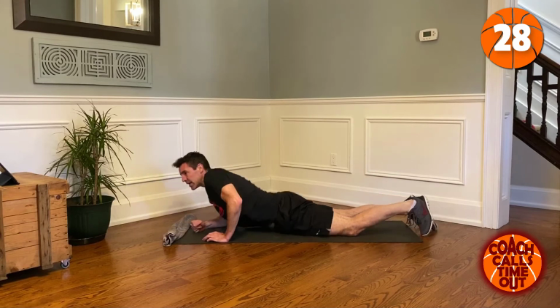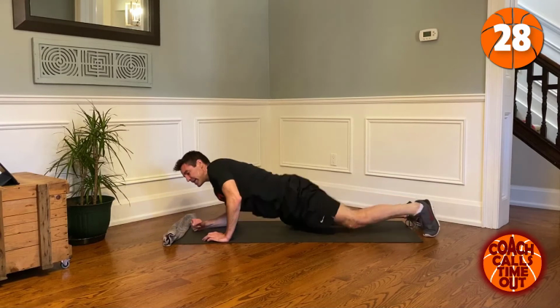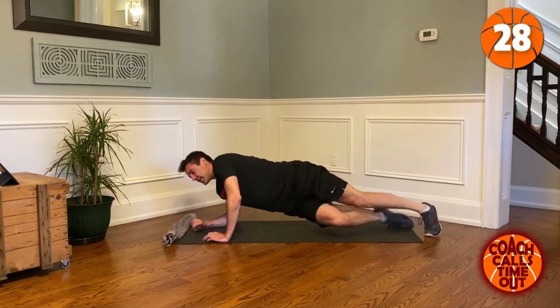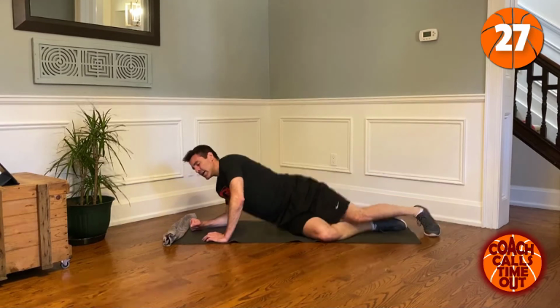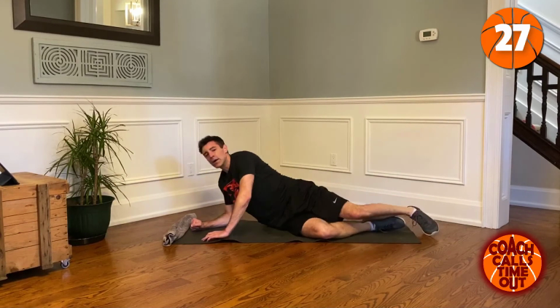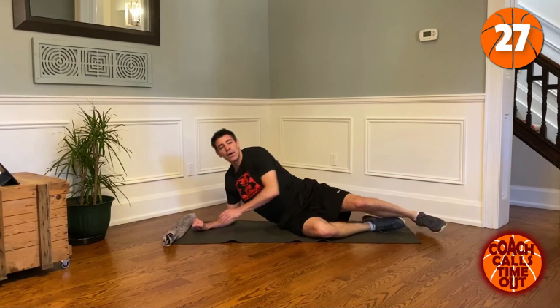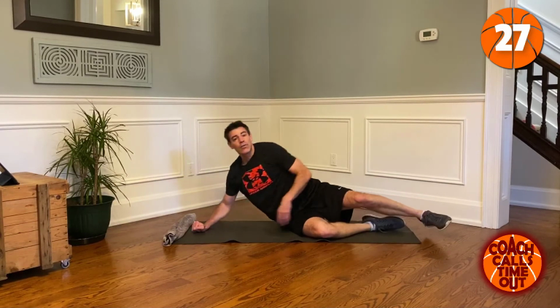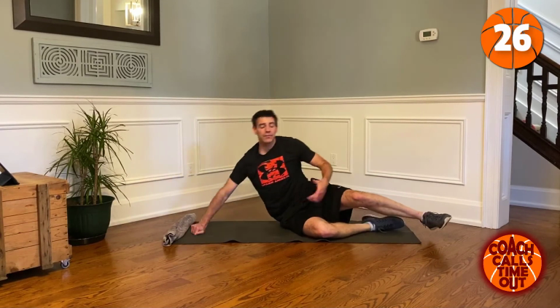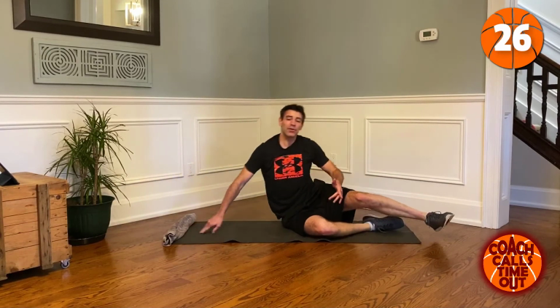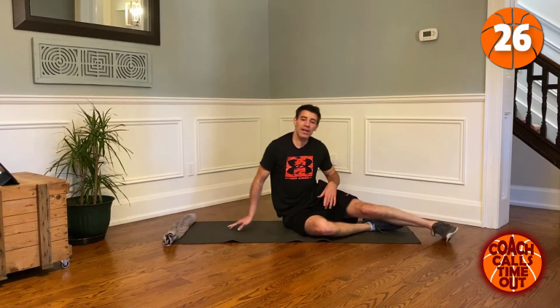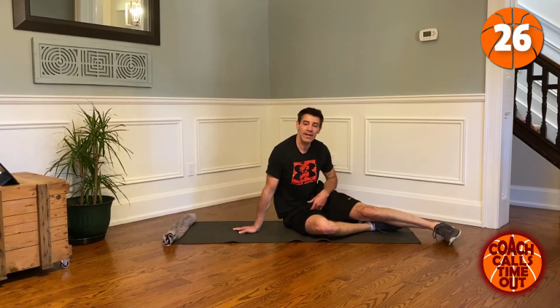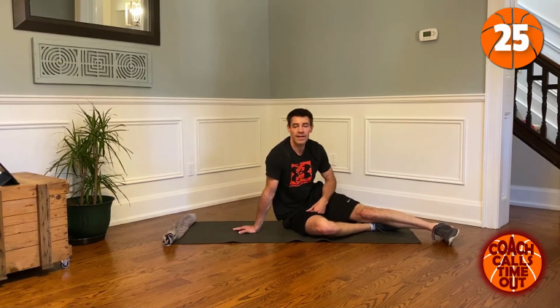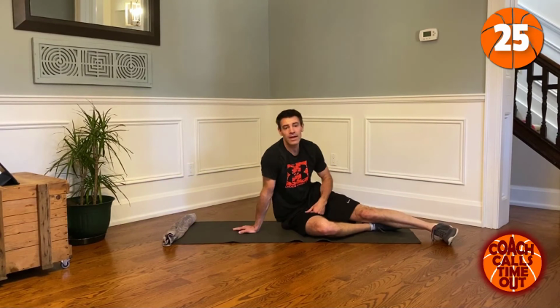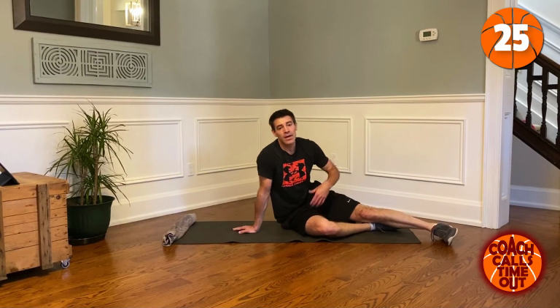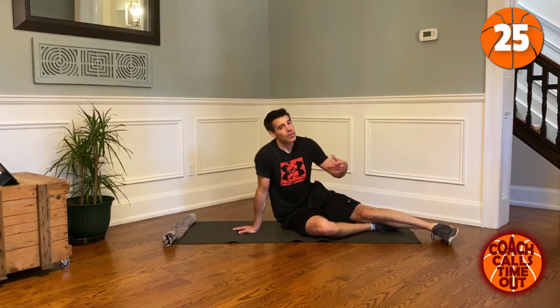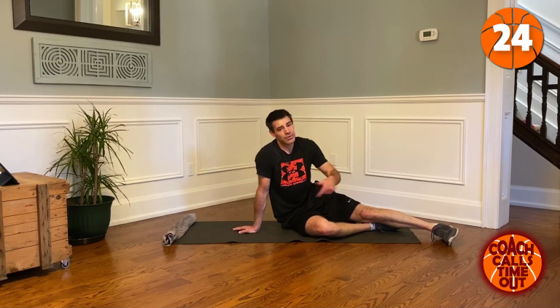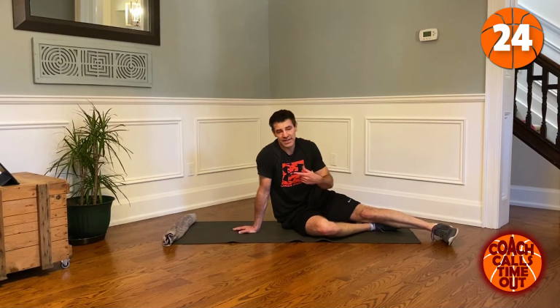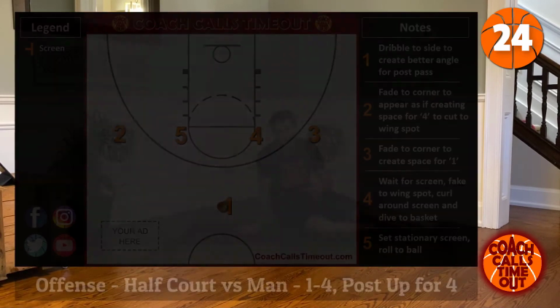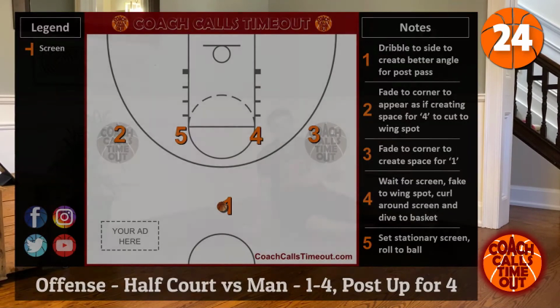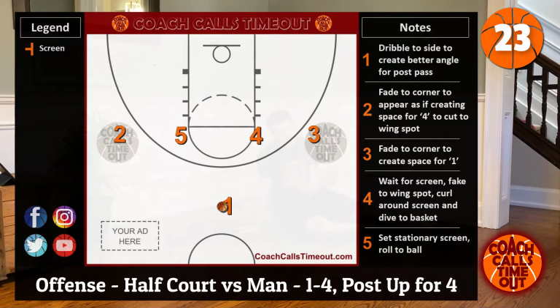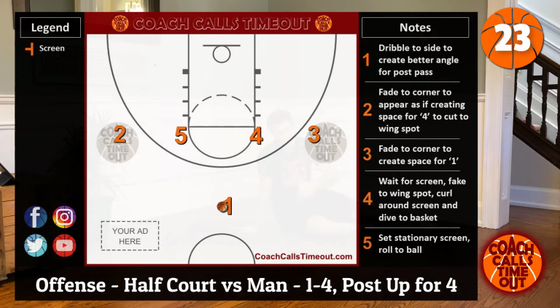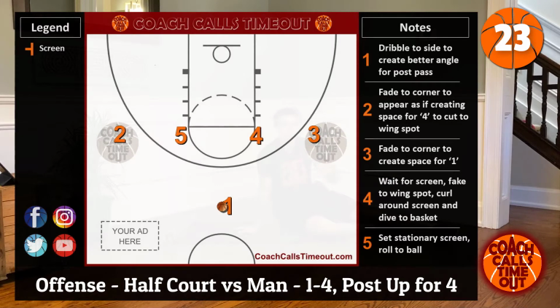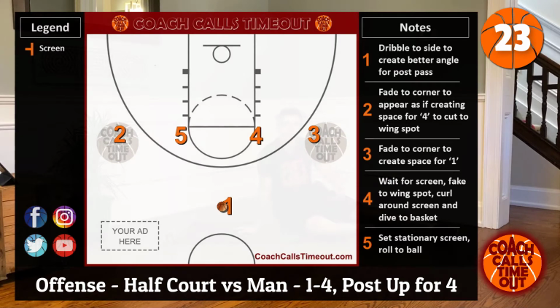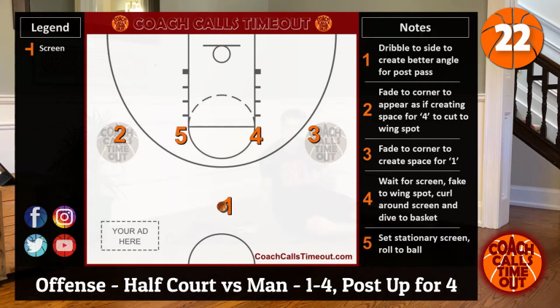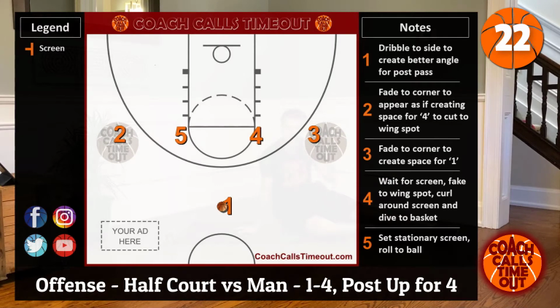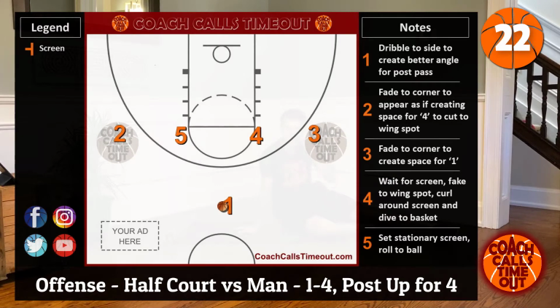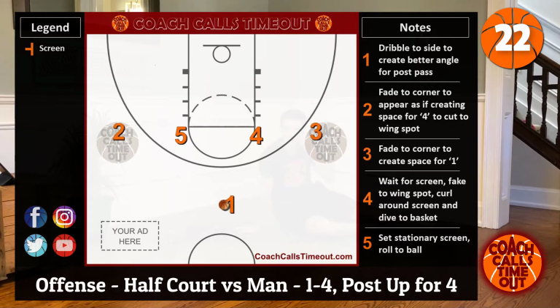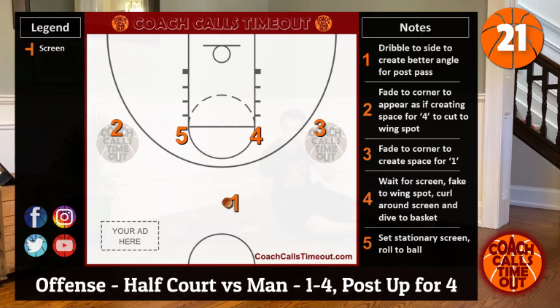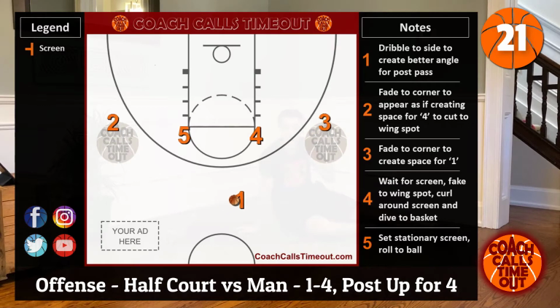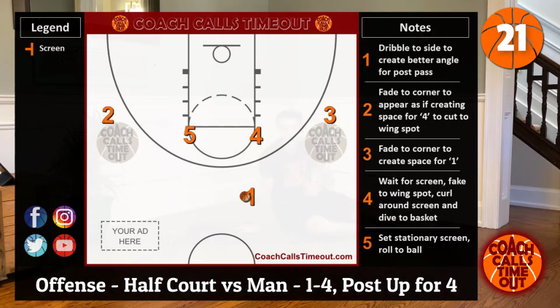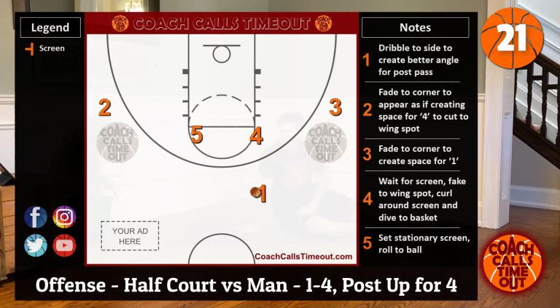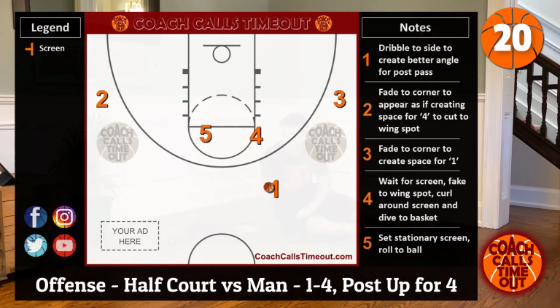That's it. Rest for 30 seconds — we're gonna do this again, rest, and do it a third time, and then we're done.